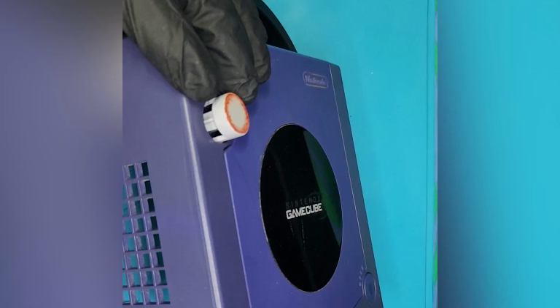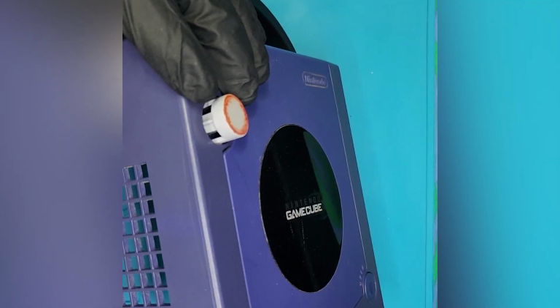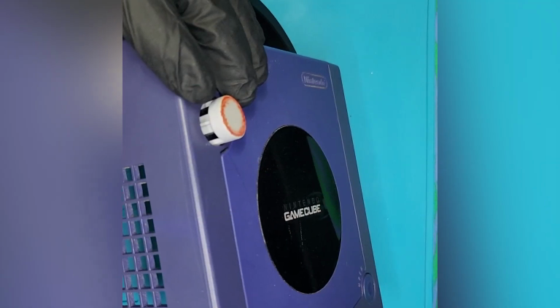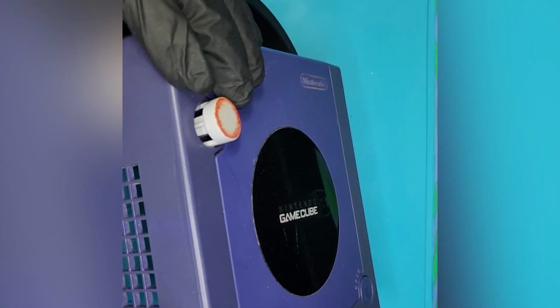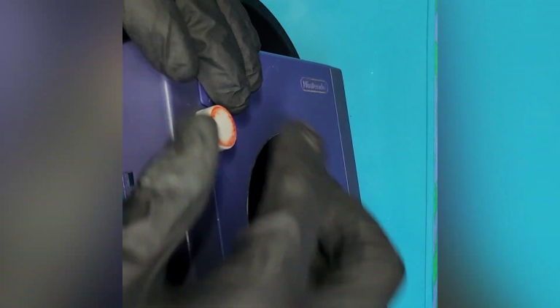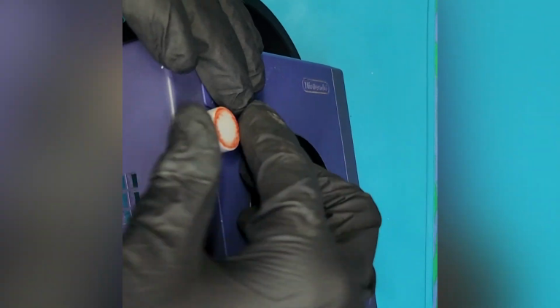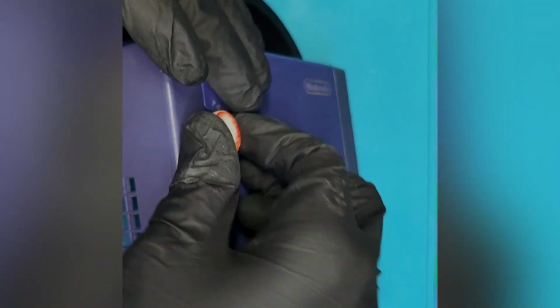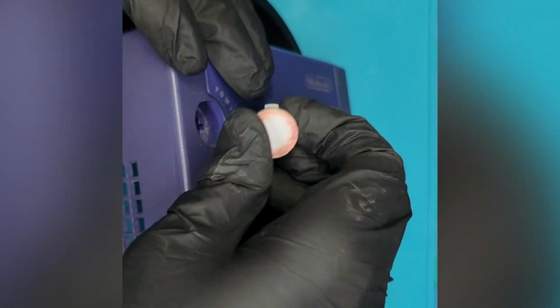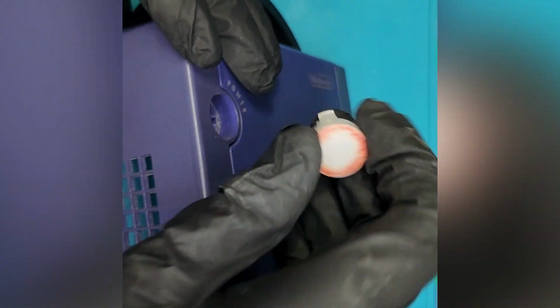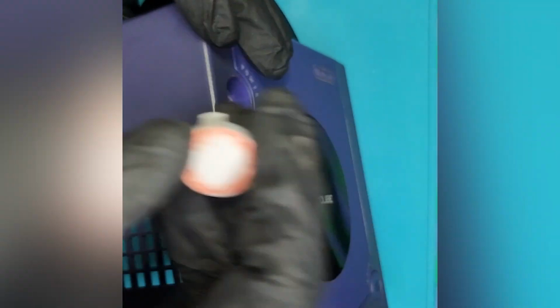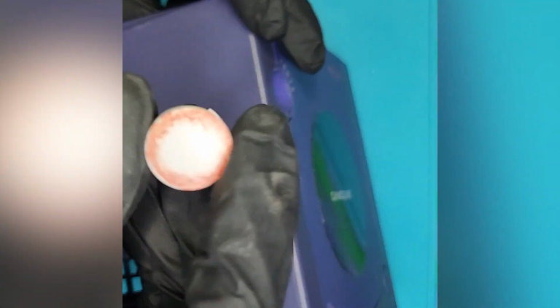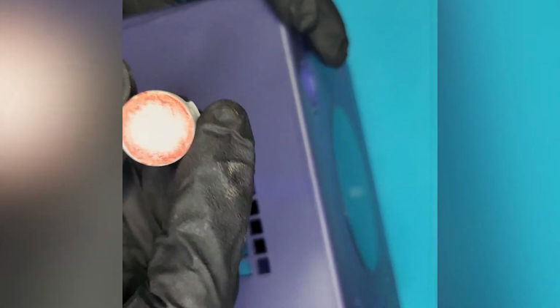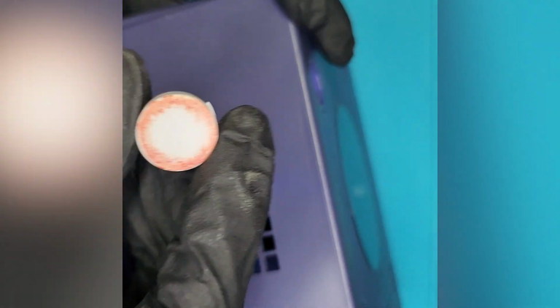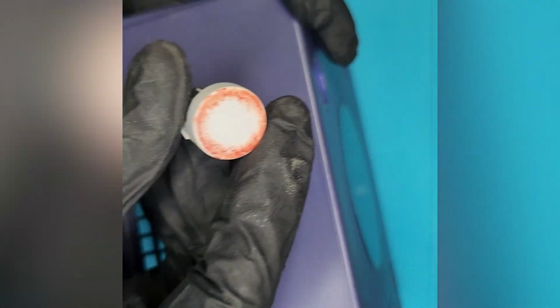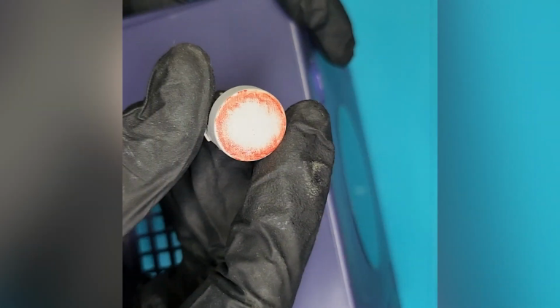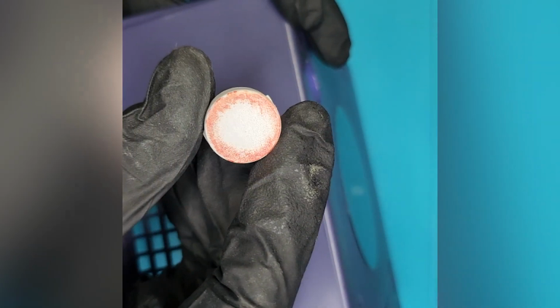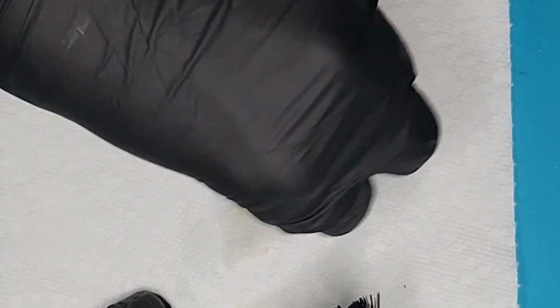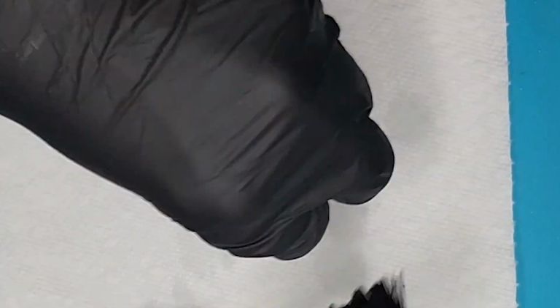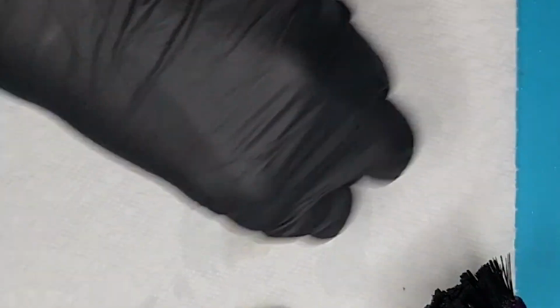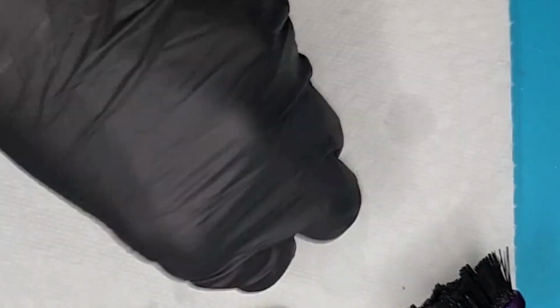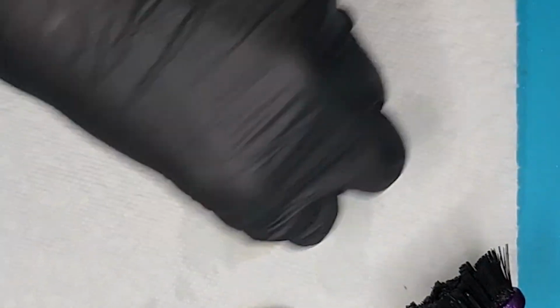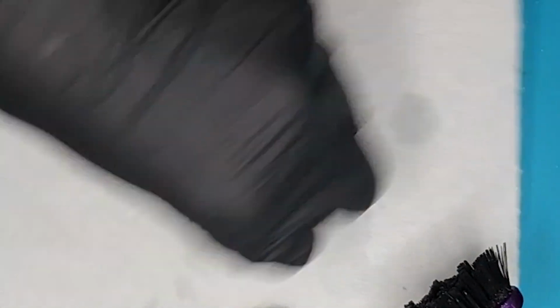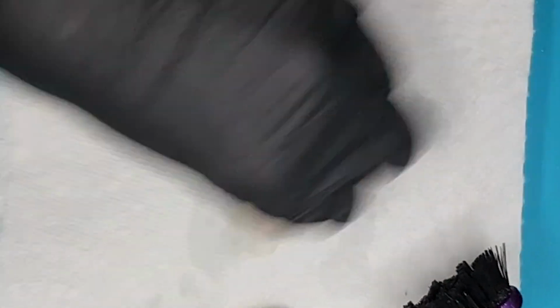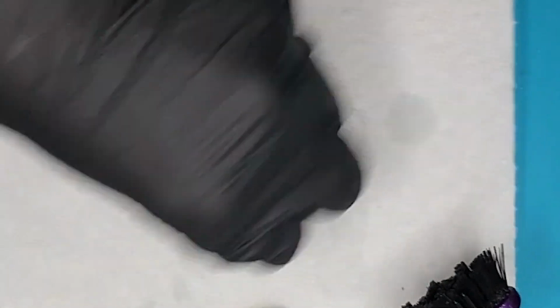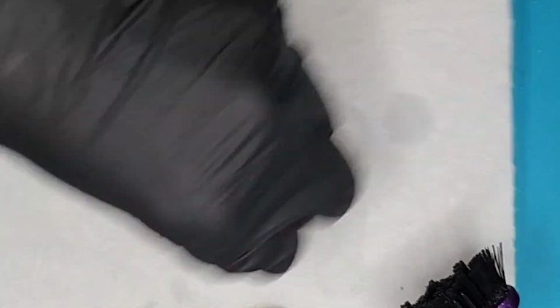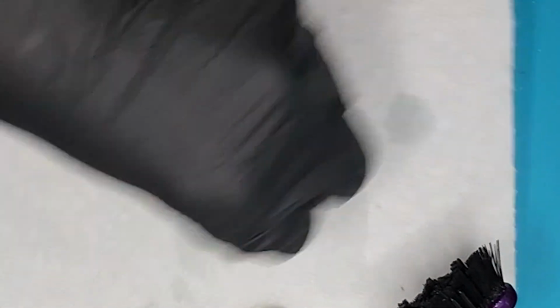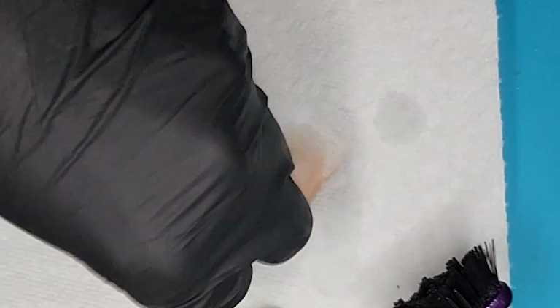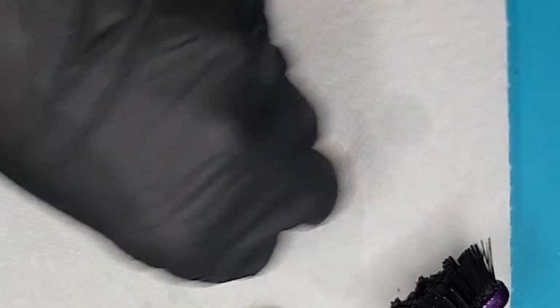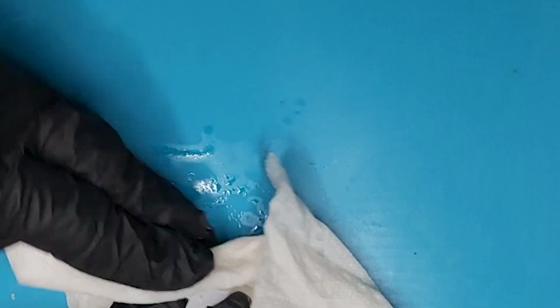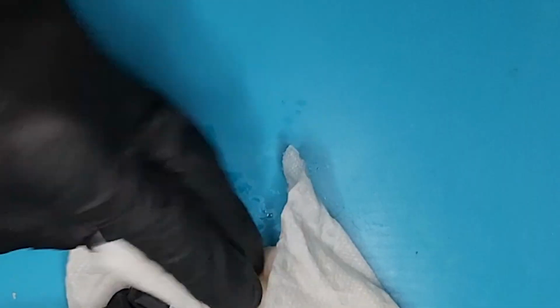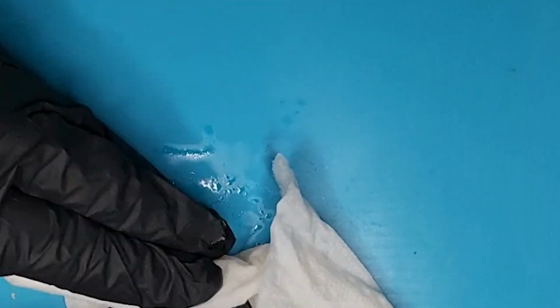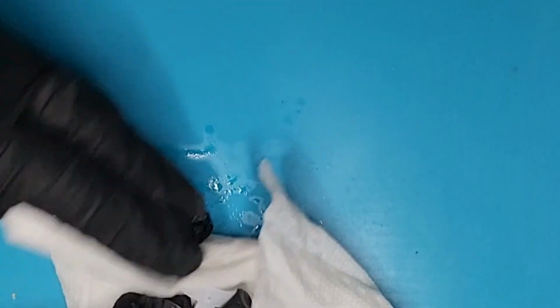I don't really know what was going on with this power button, but it was really easy to clean up with some isopropyl alcohol.